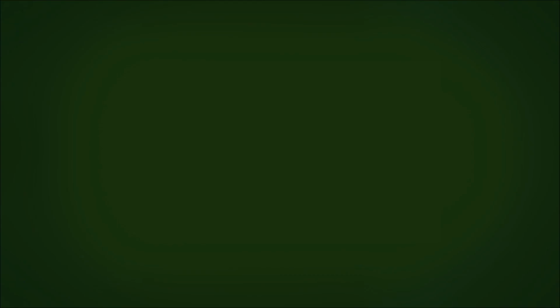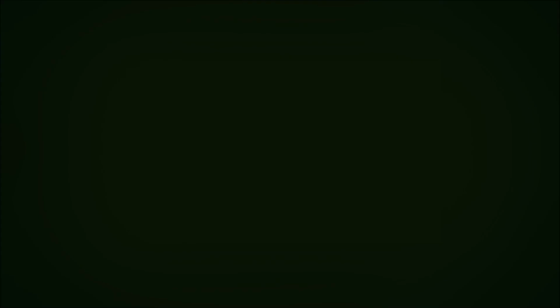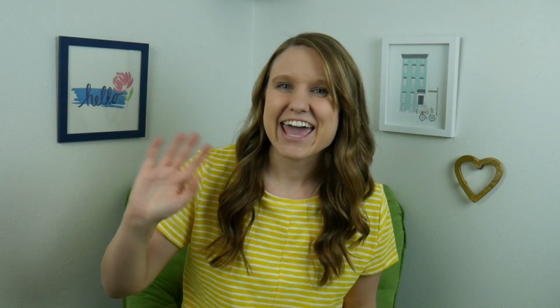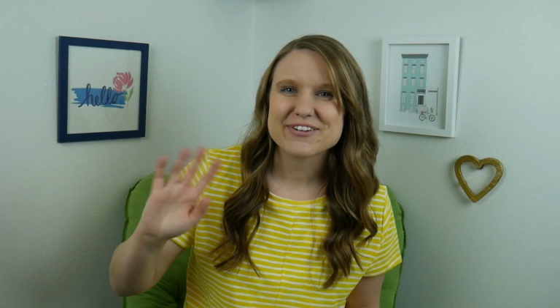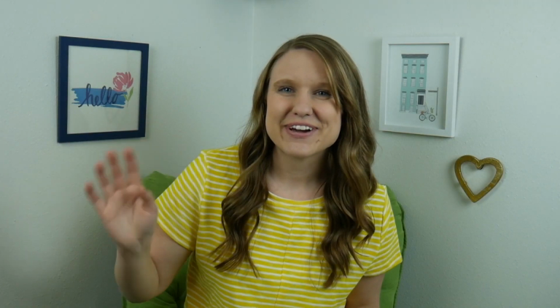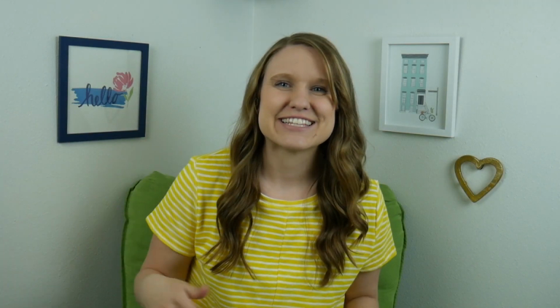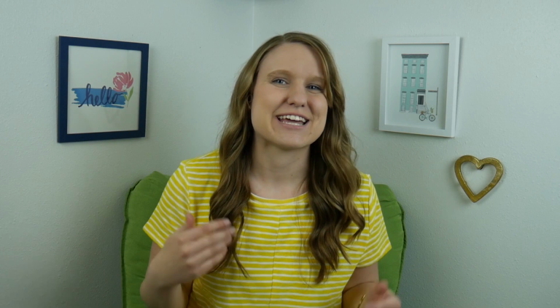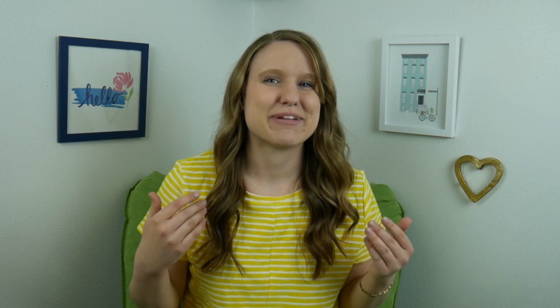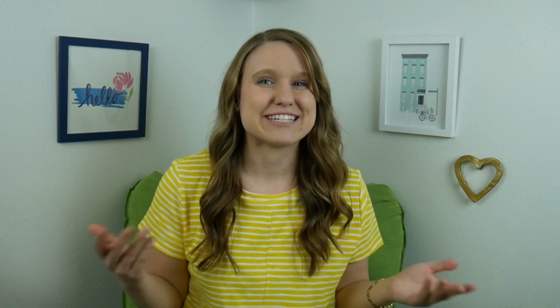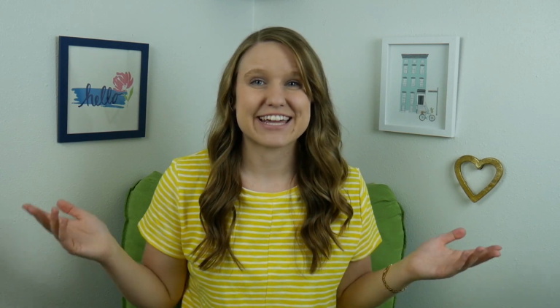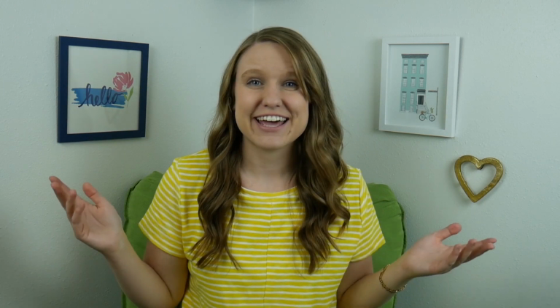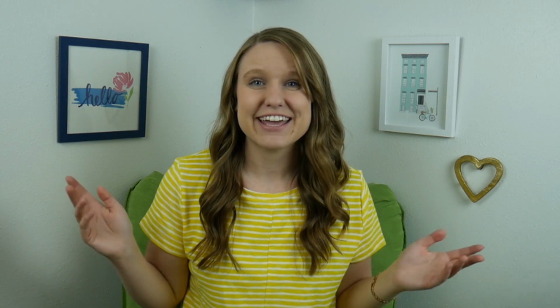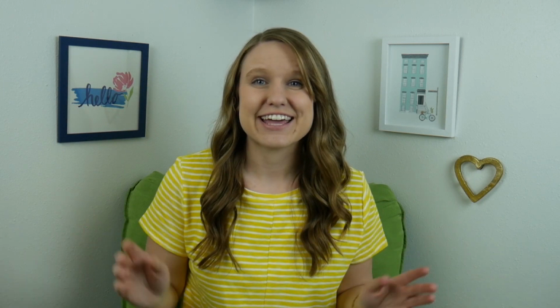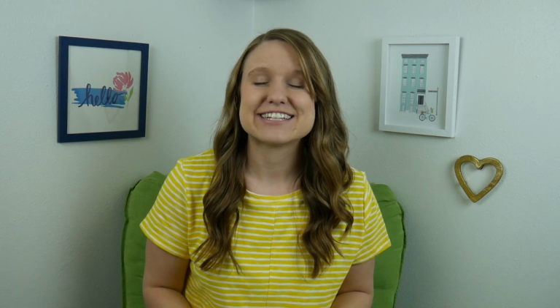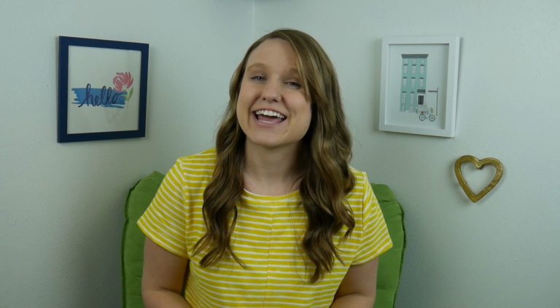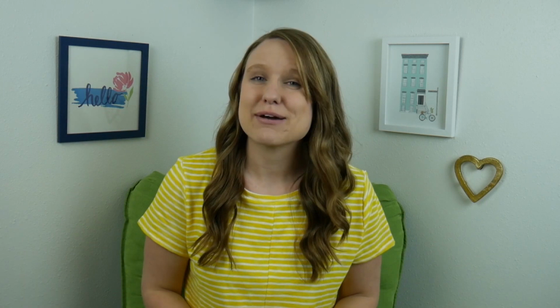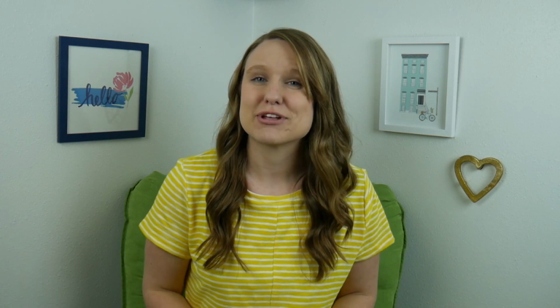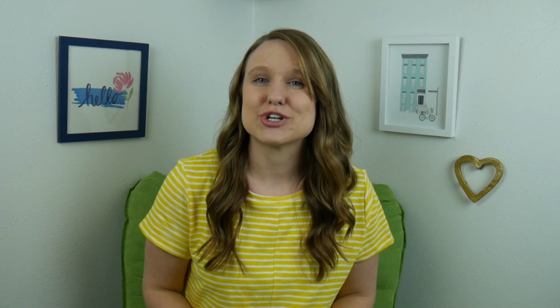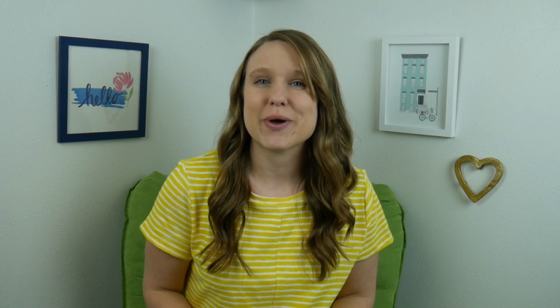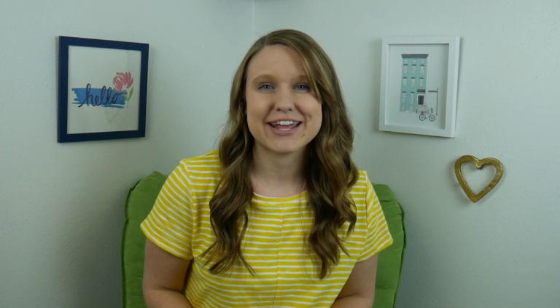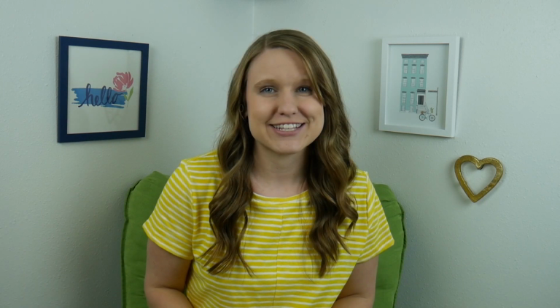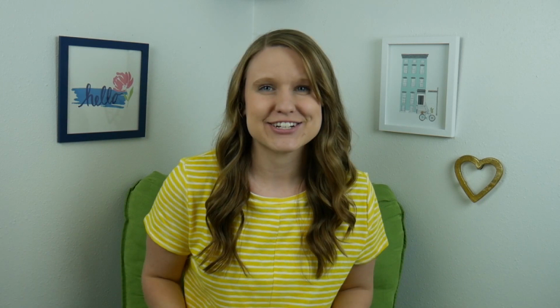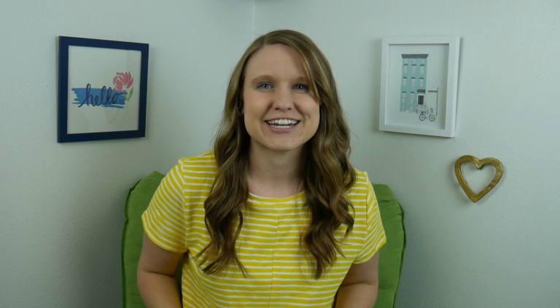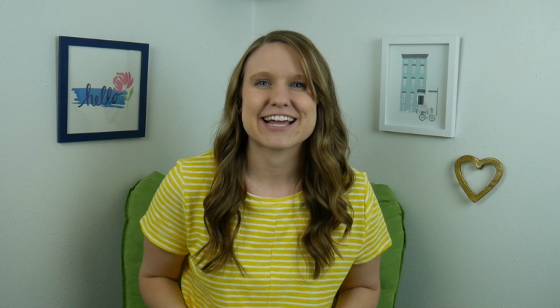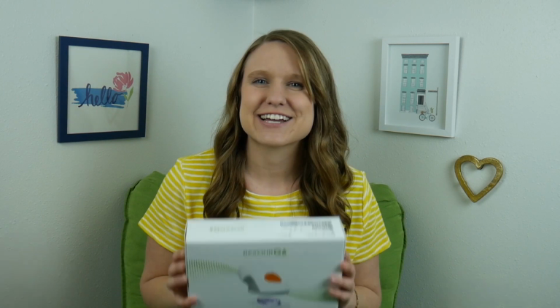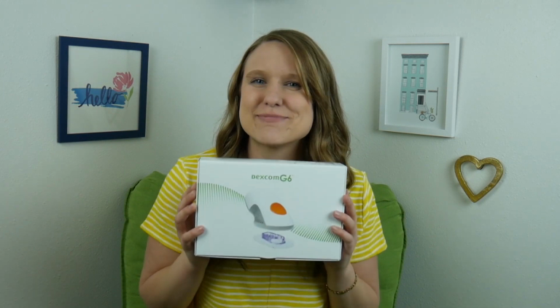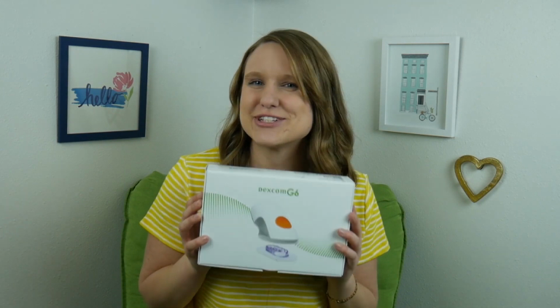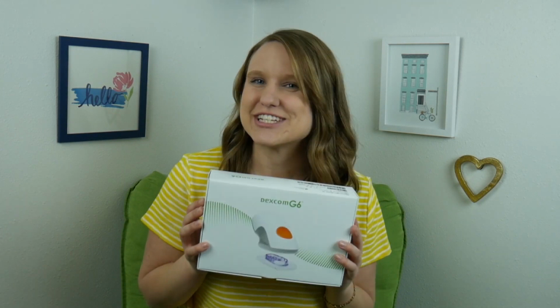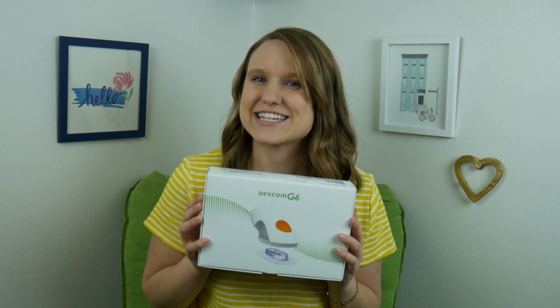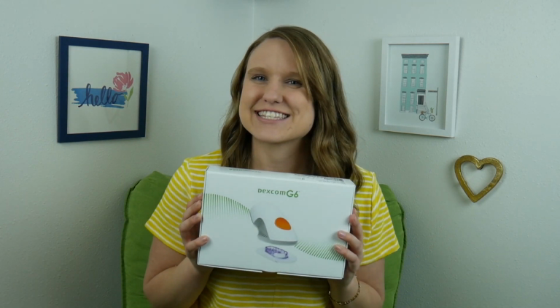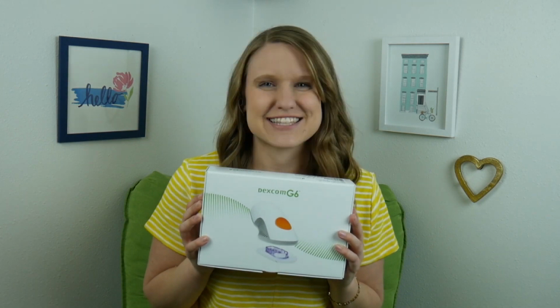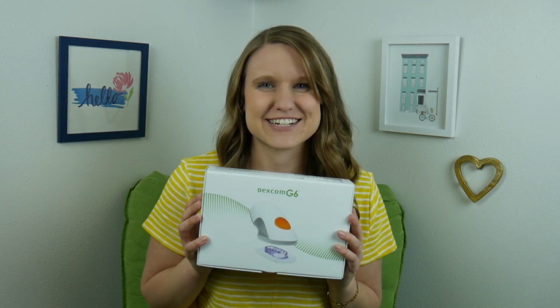Hey everyone, it's Diabank Danica and today I'm going to show you how to insert a Dexcom G6 sensor.